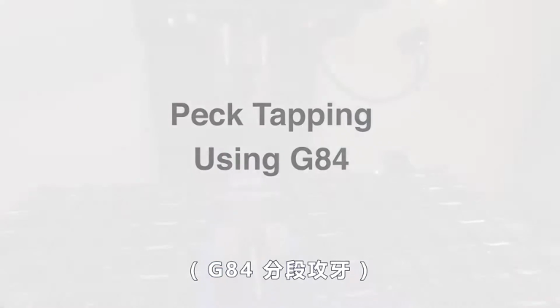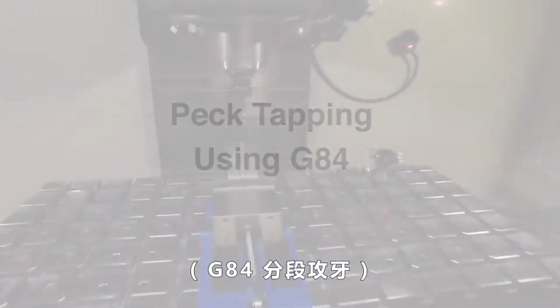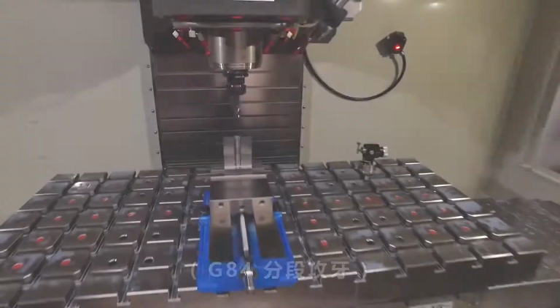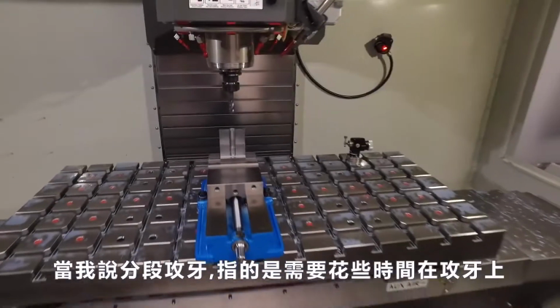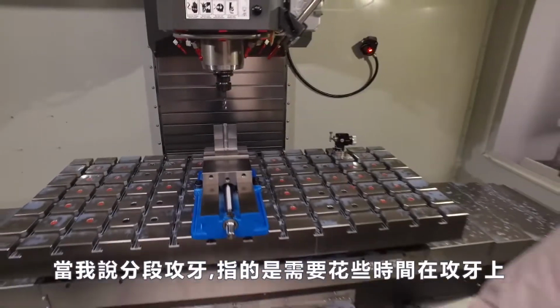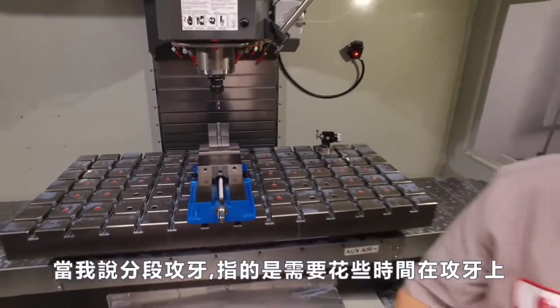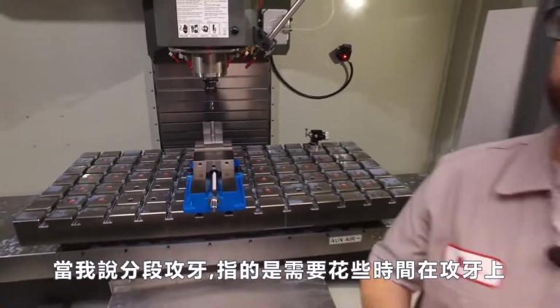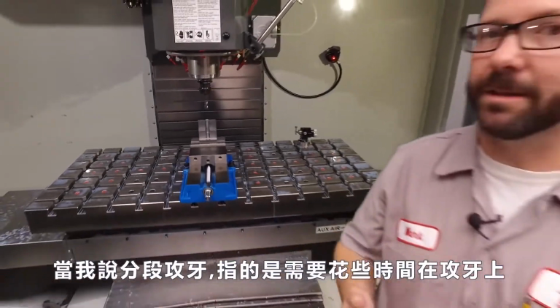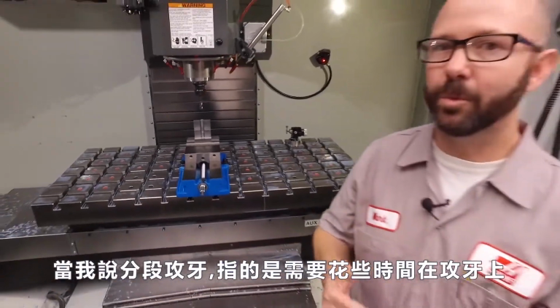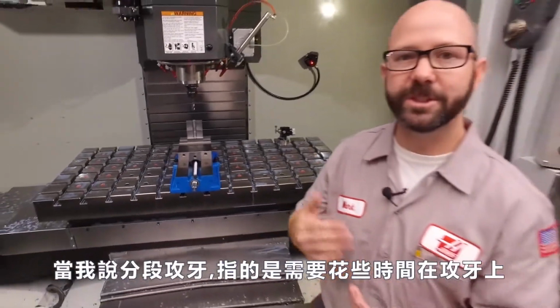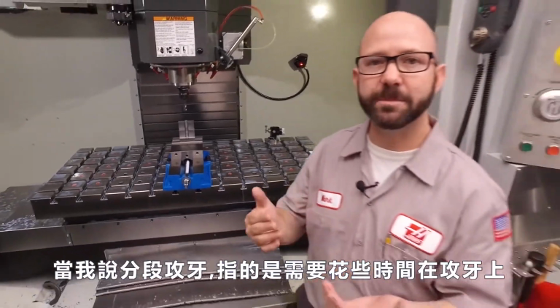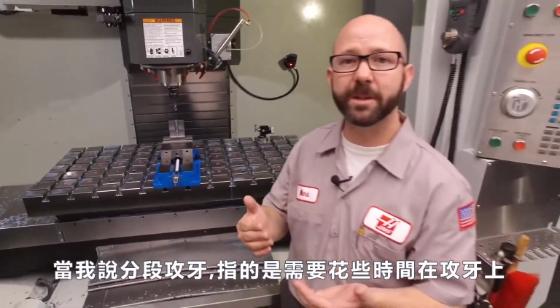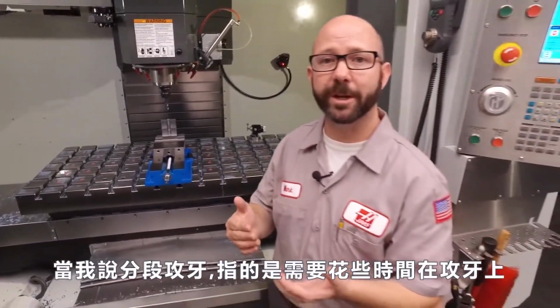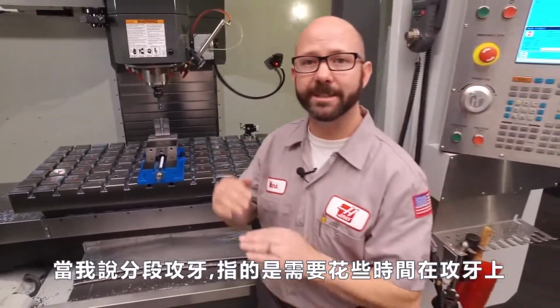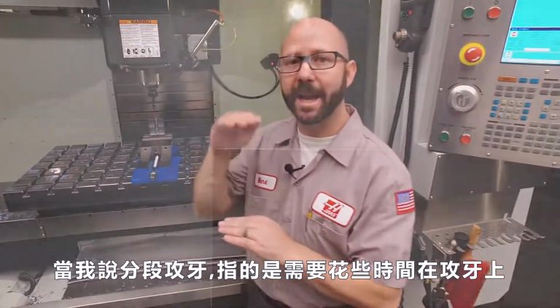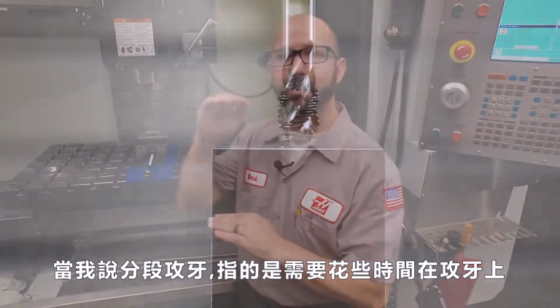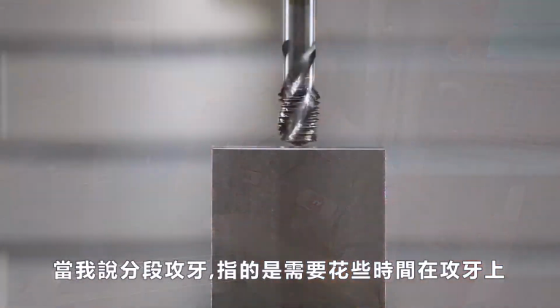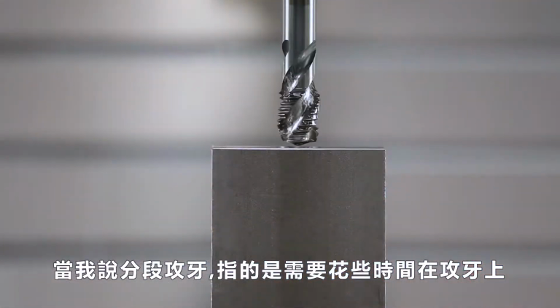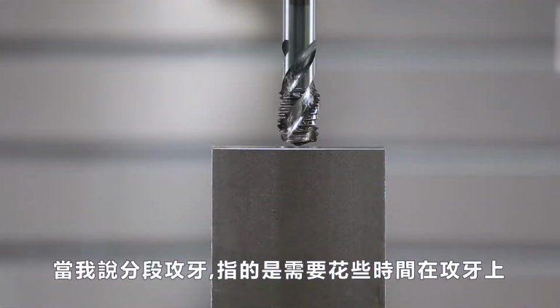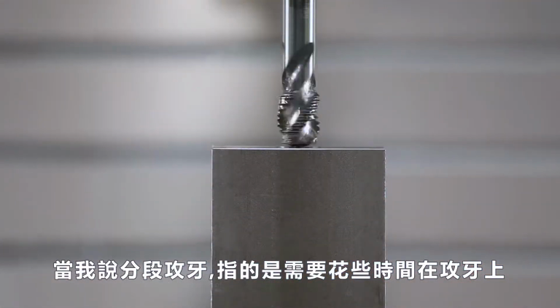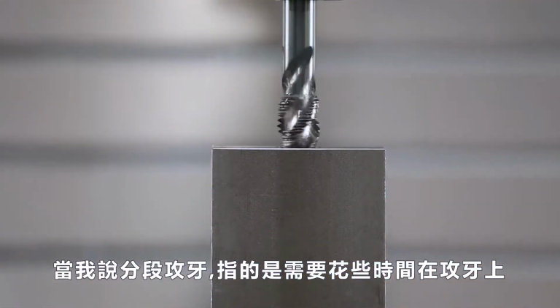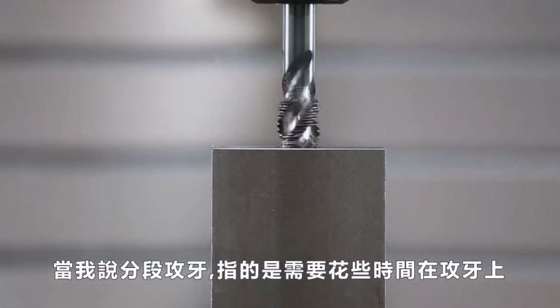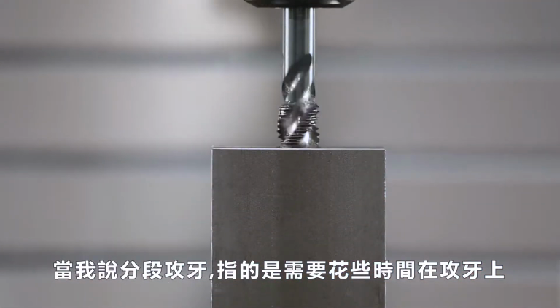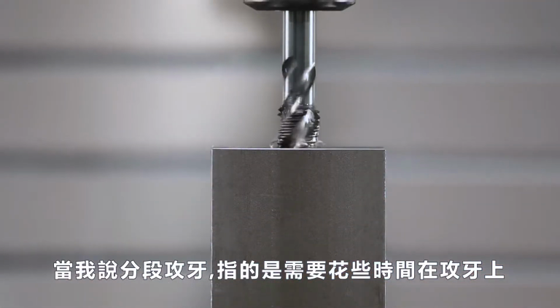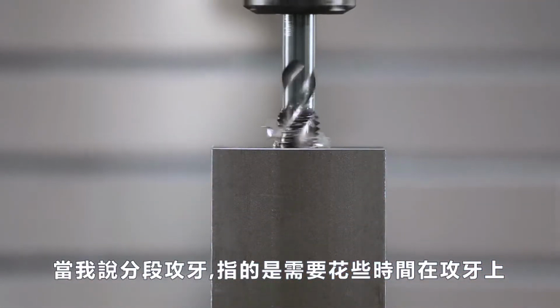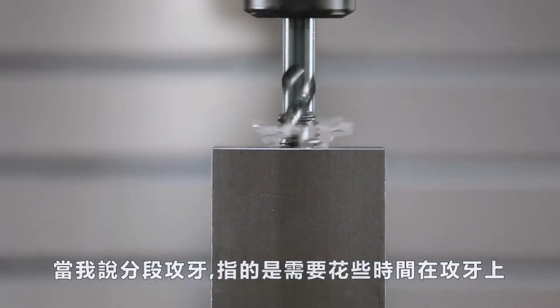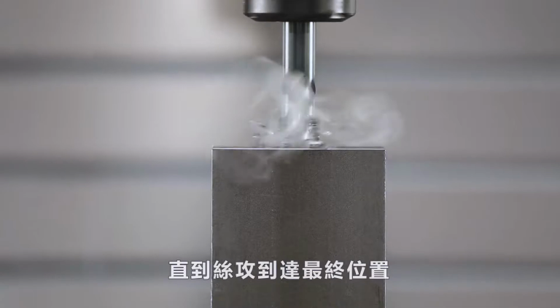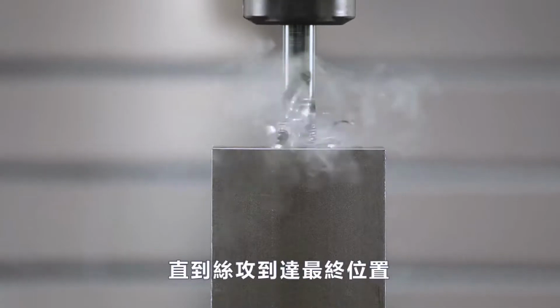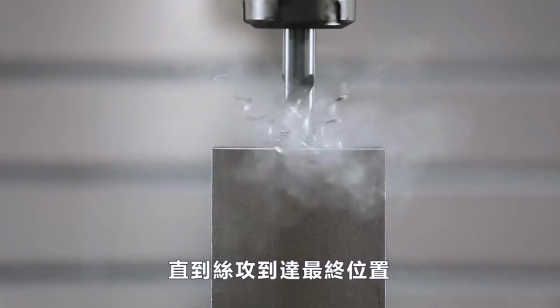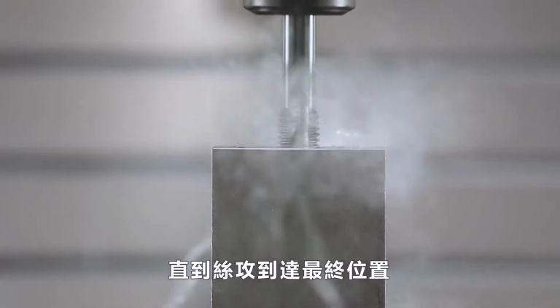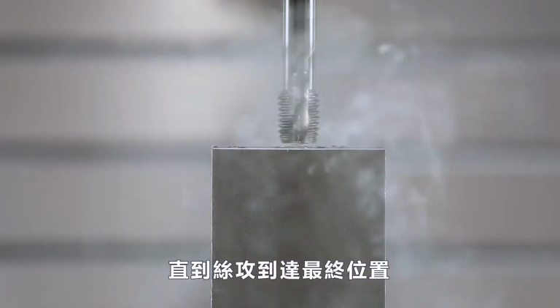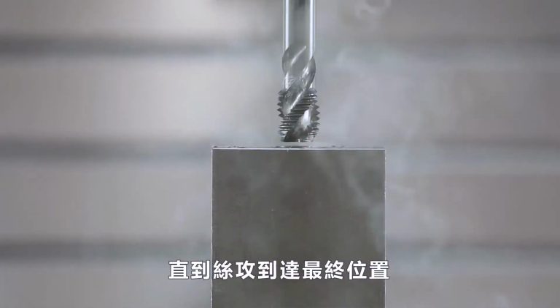When we say peck tapping, we just mean that we're gonna tap a little bit at a time until our full Z depth is reached.